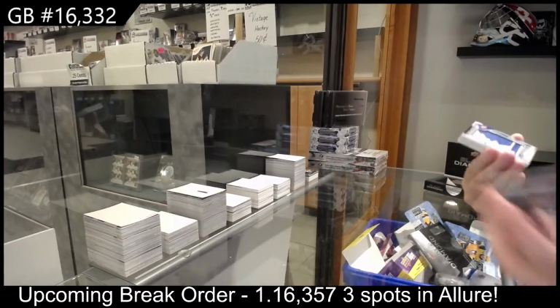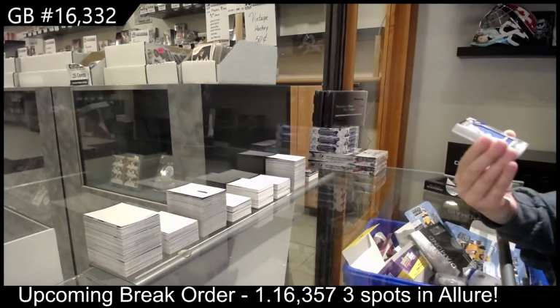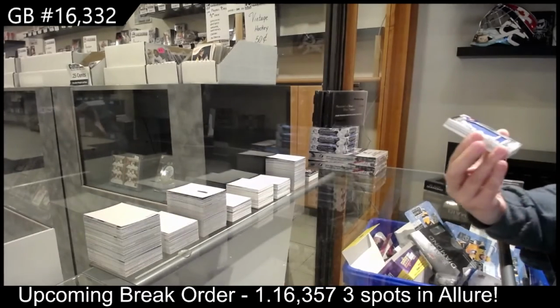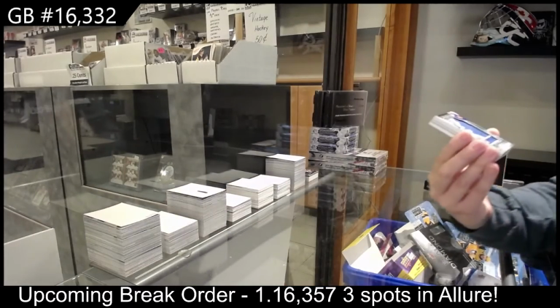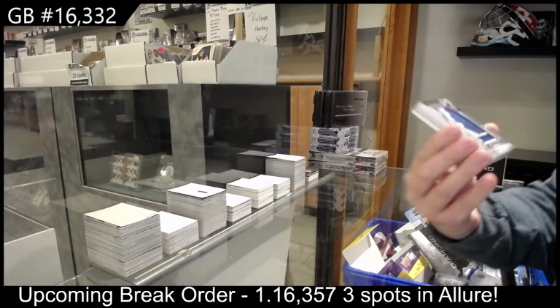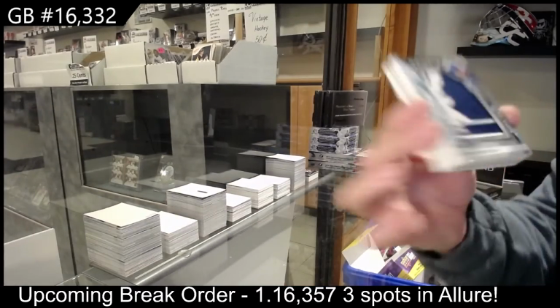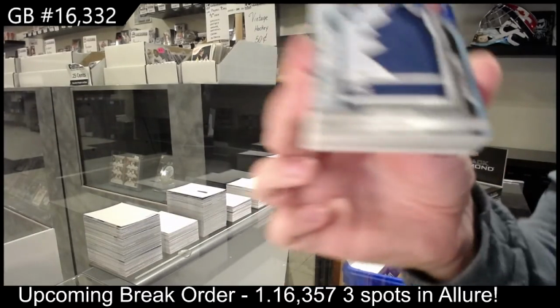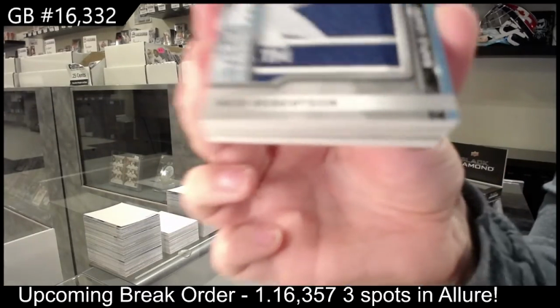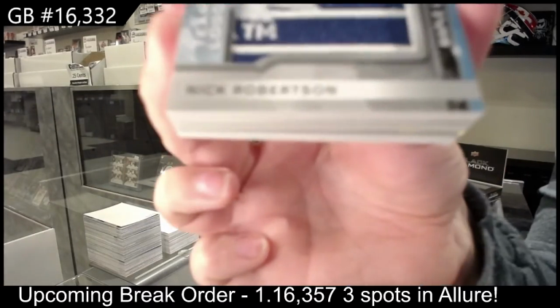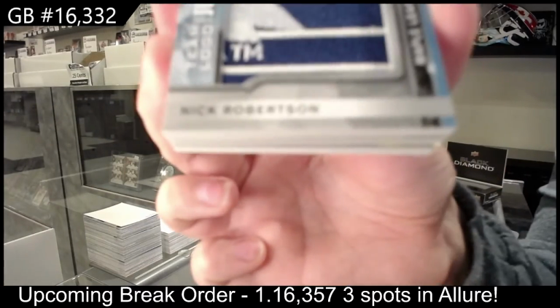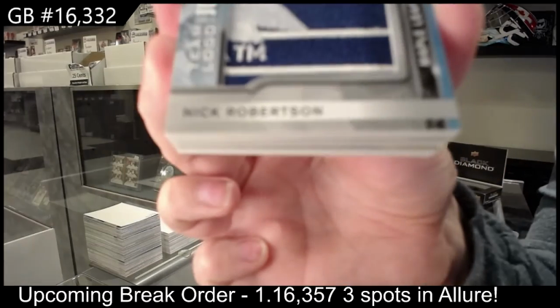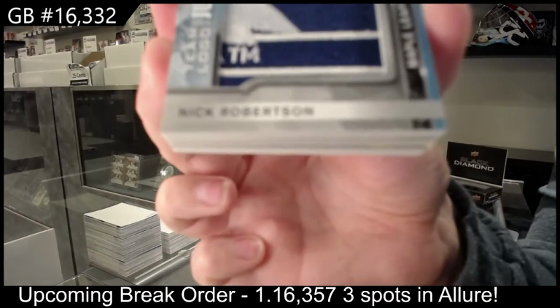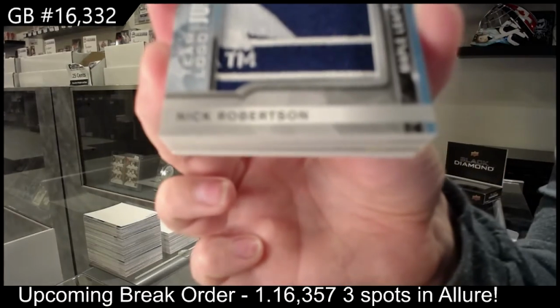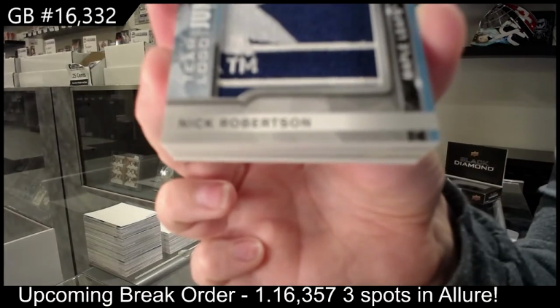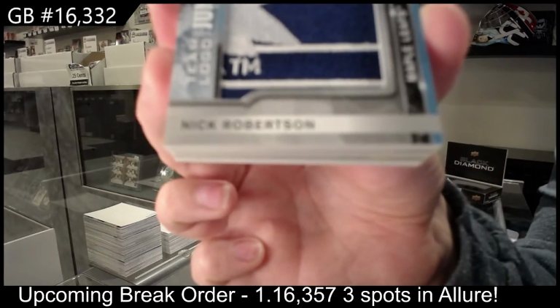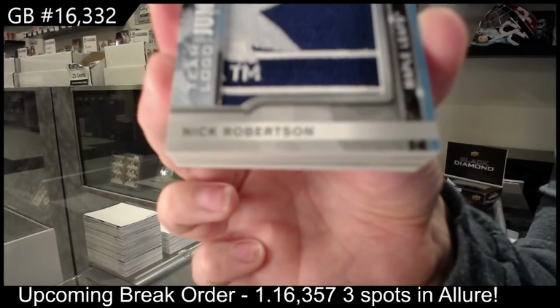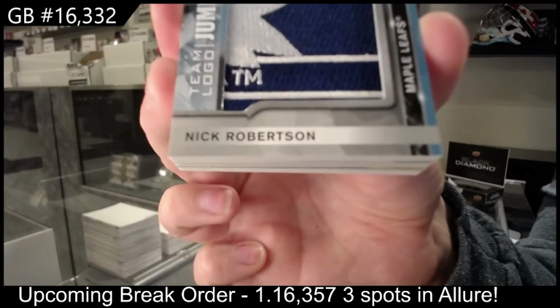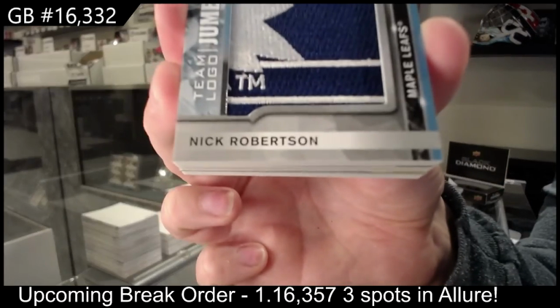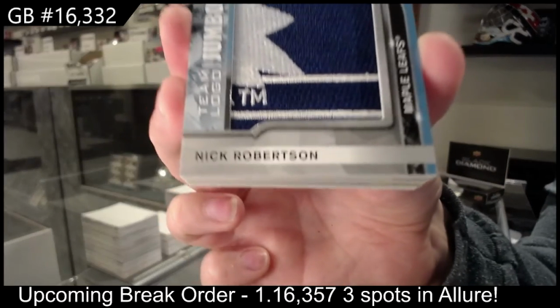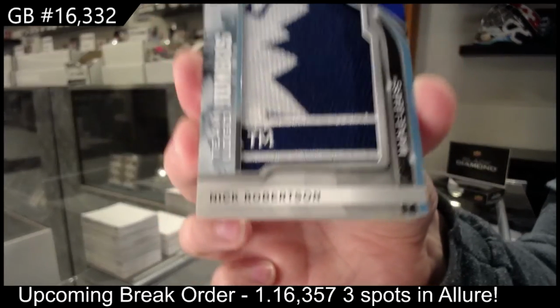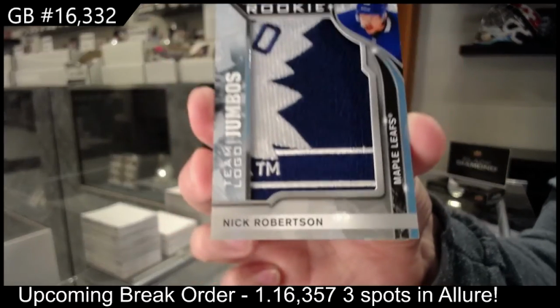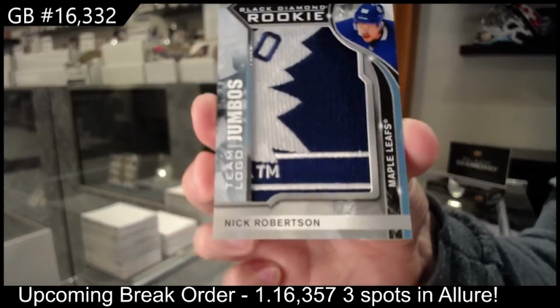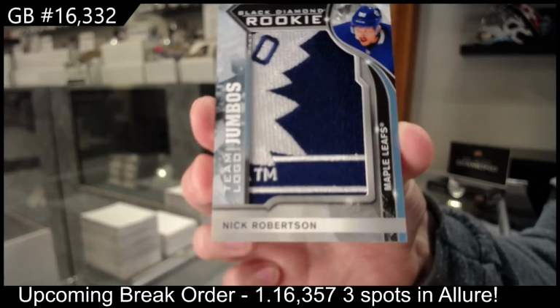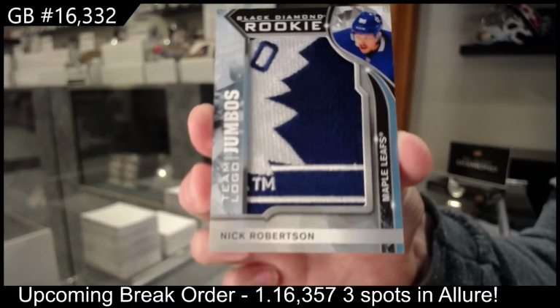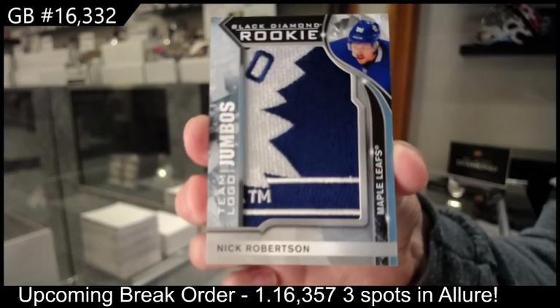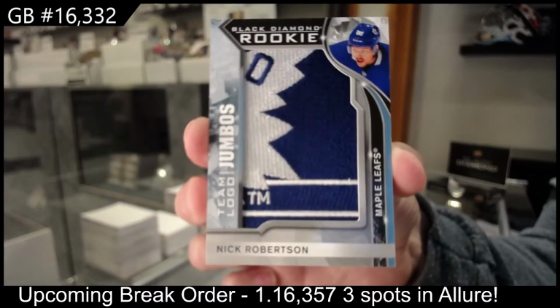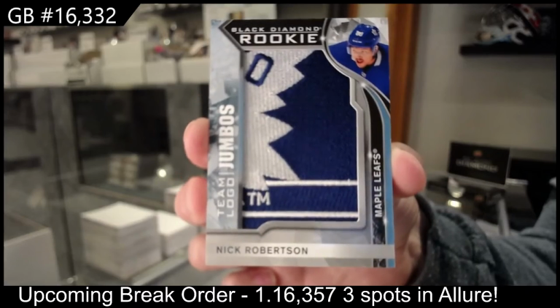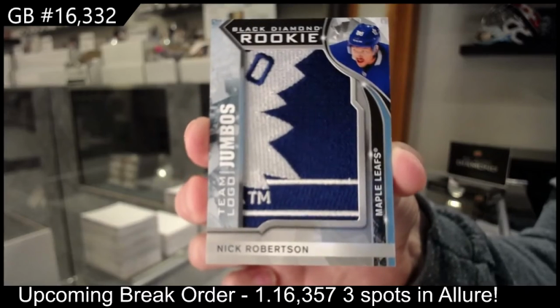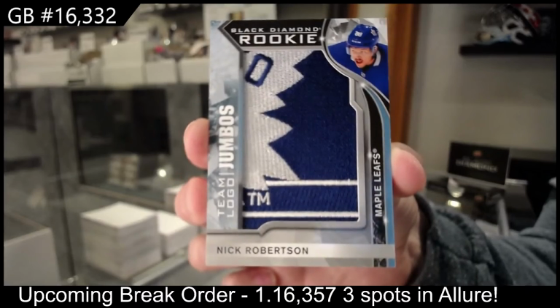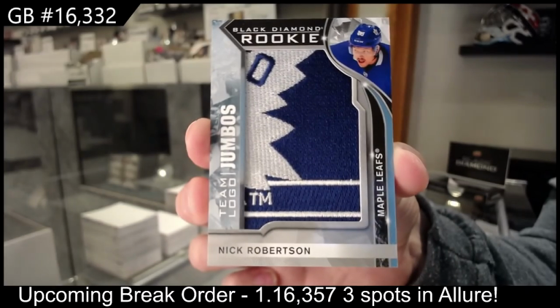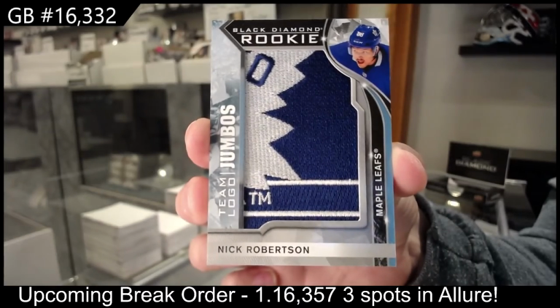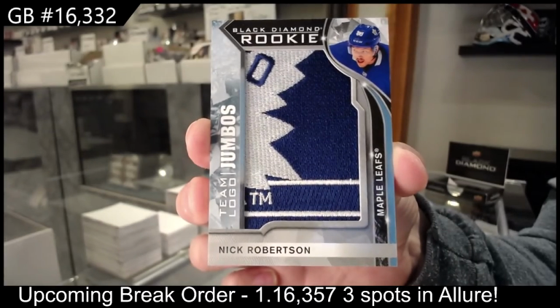Team Logo Jumbos, rookie for Toronto, Nick Robertson.